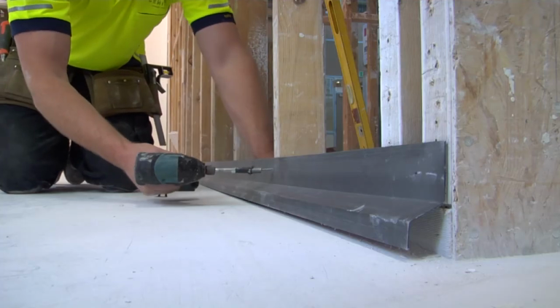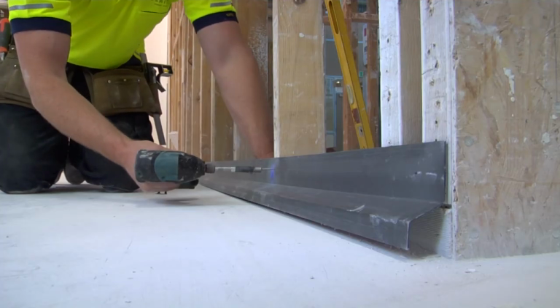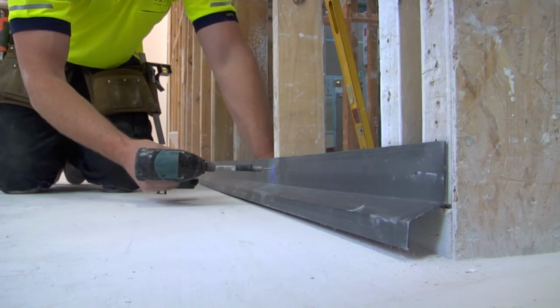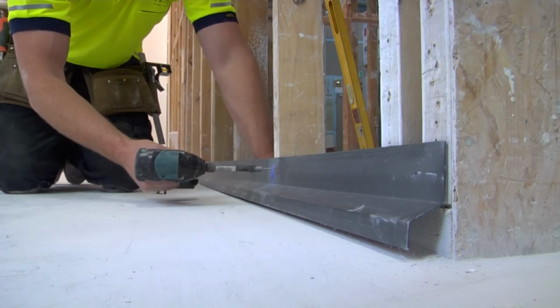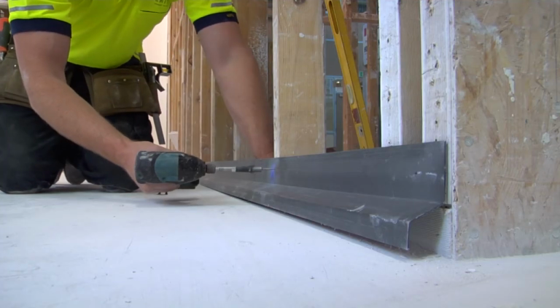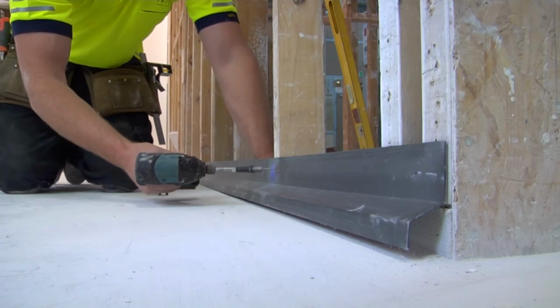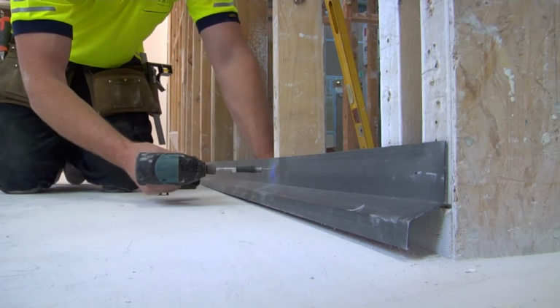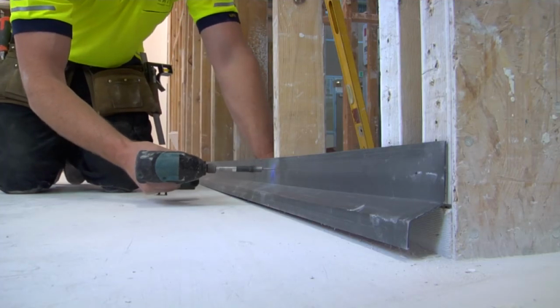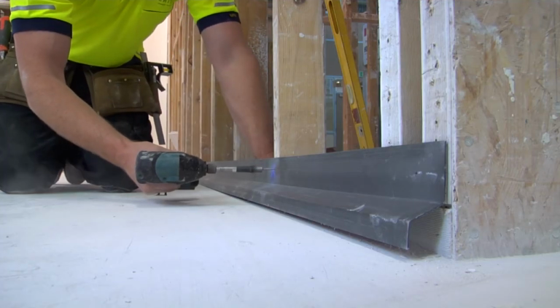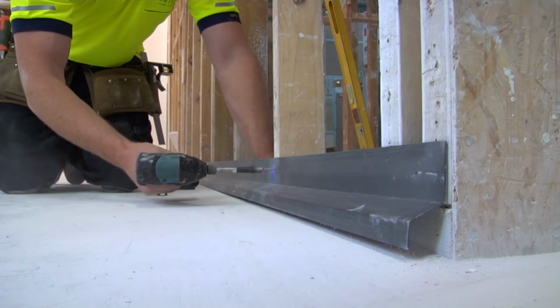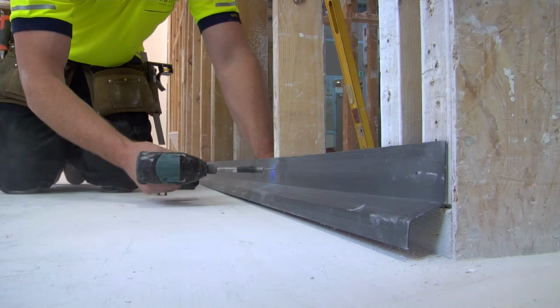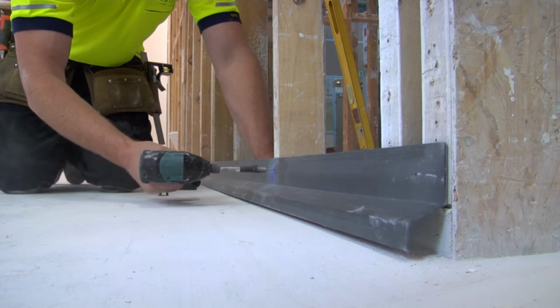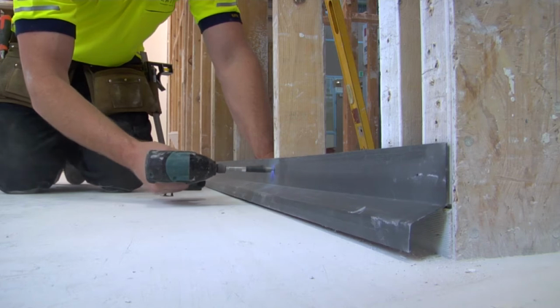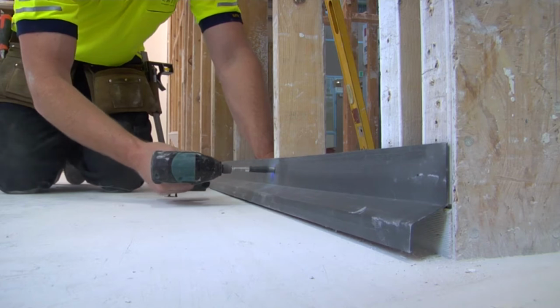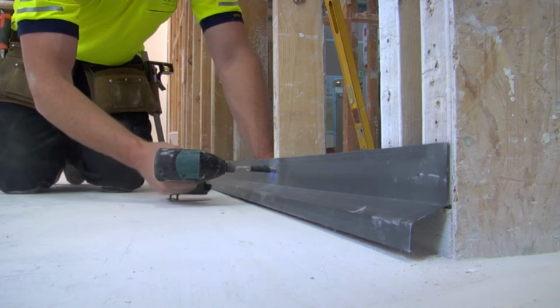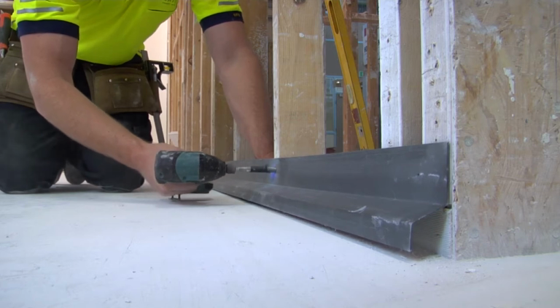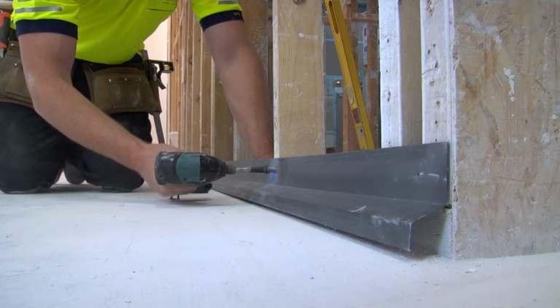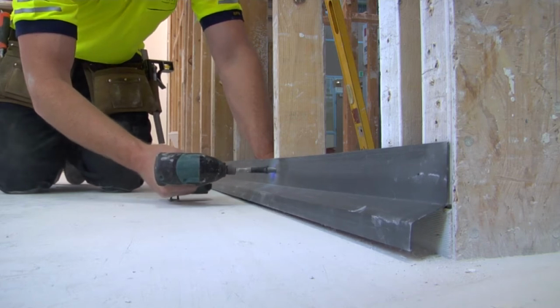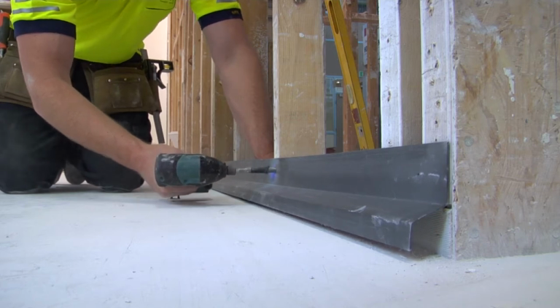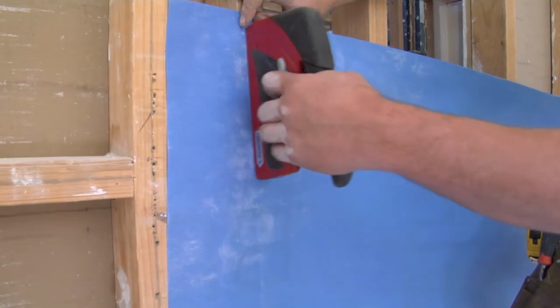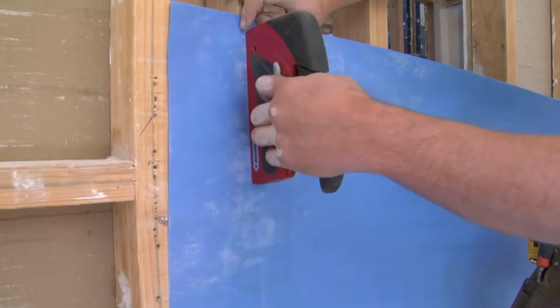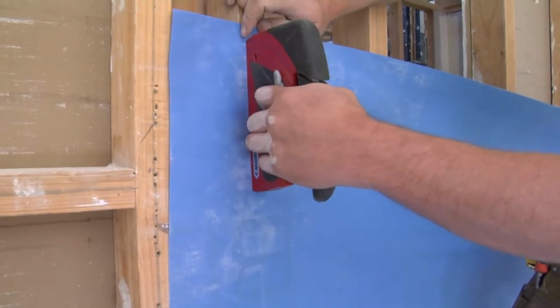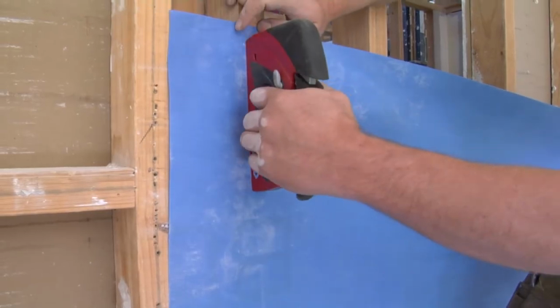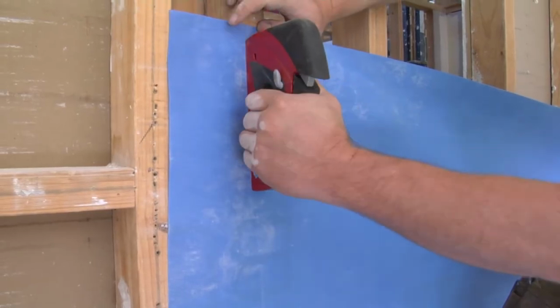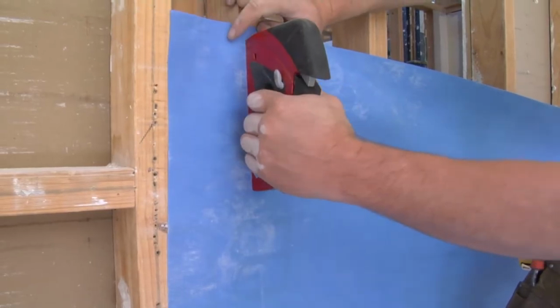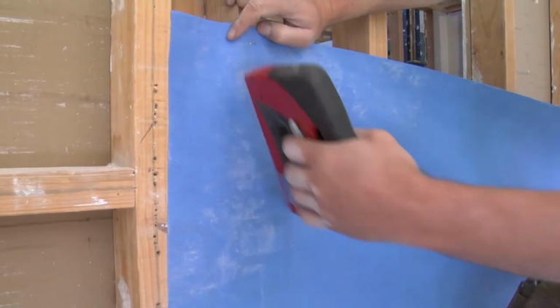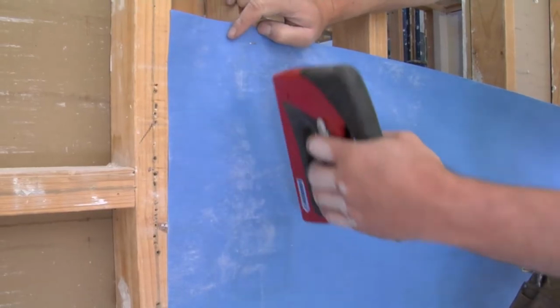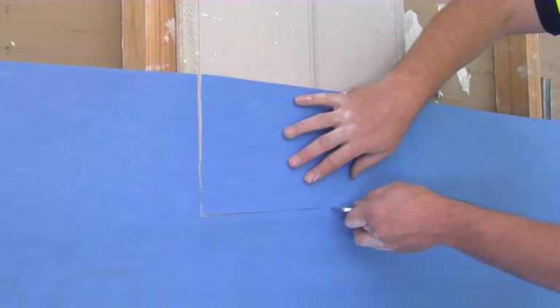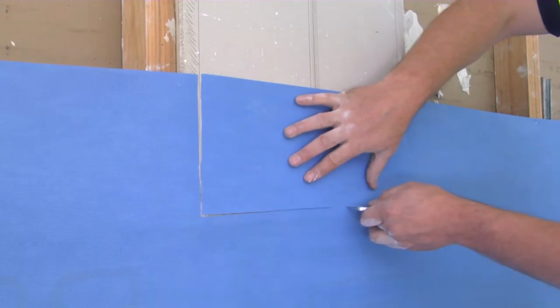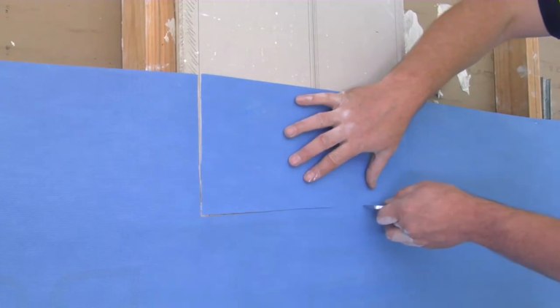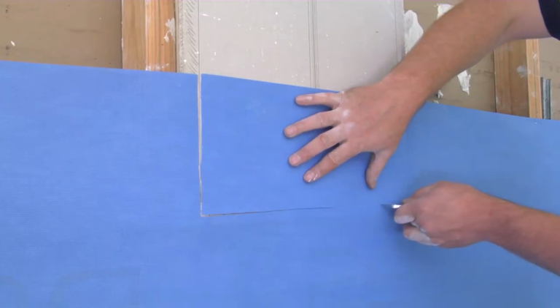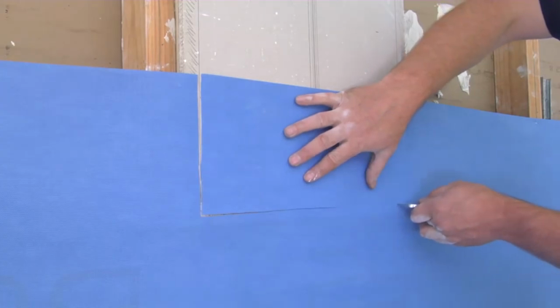Once the frame is flush and plumb, fit your flashing, insulation and wall wrap as normal.